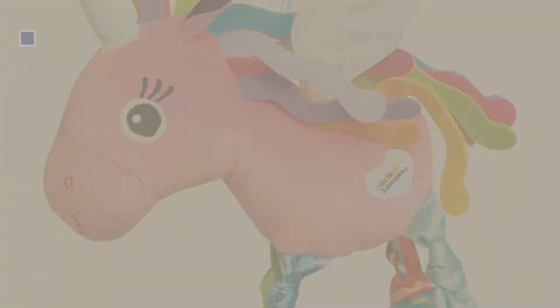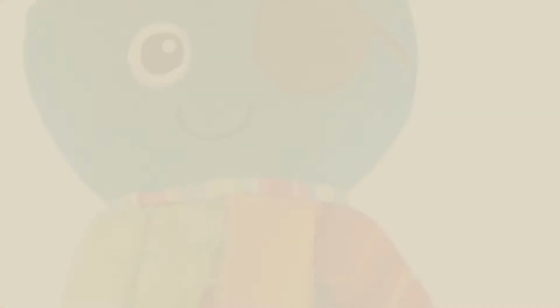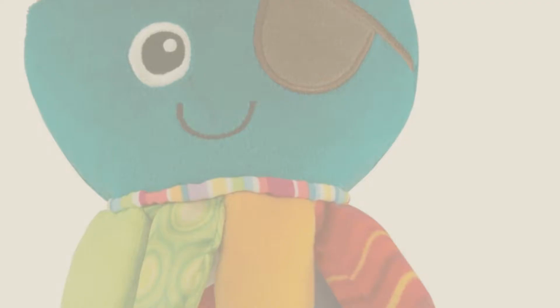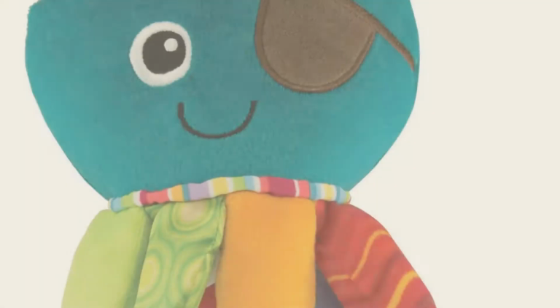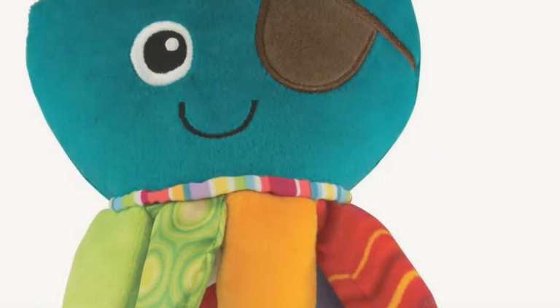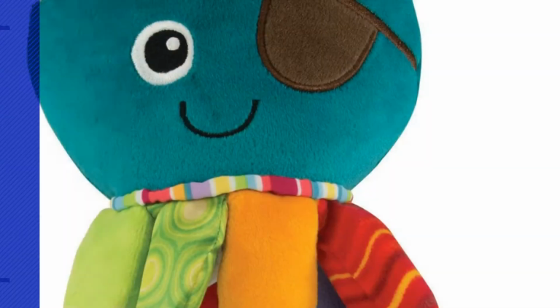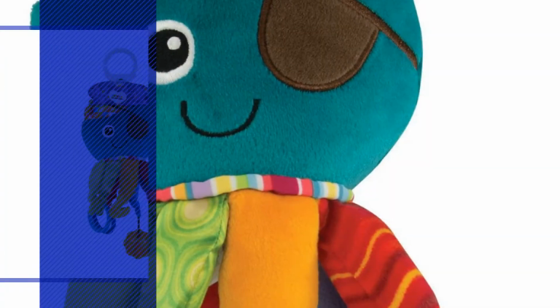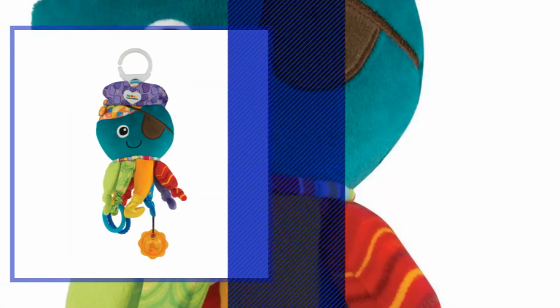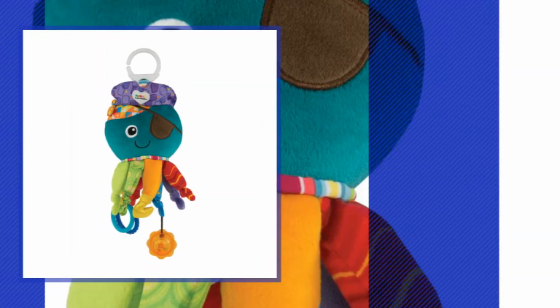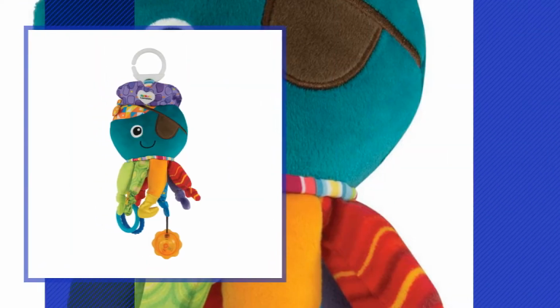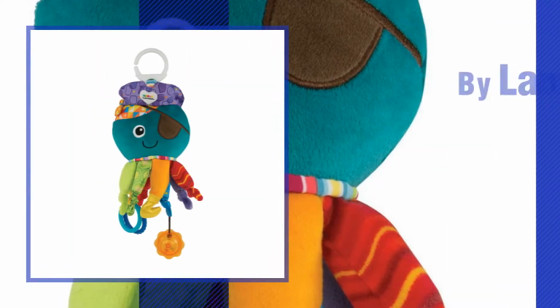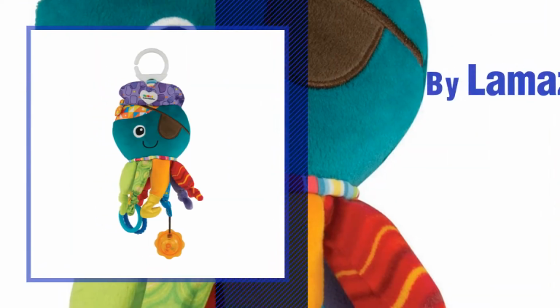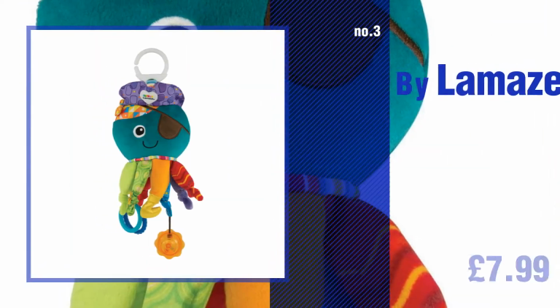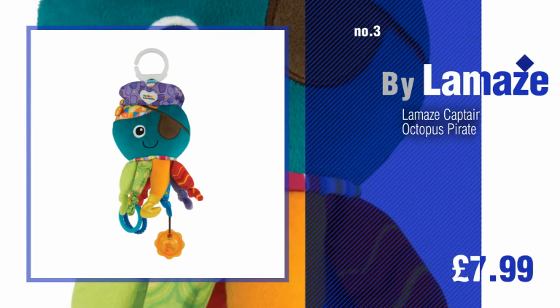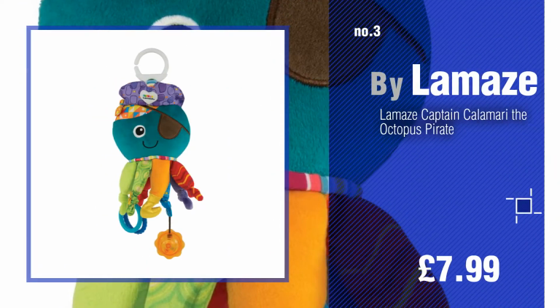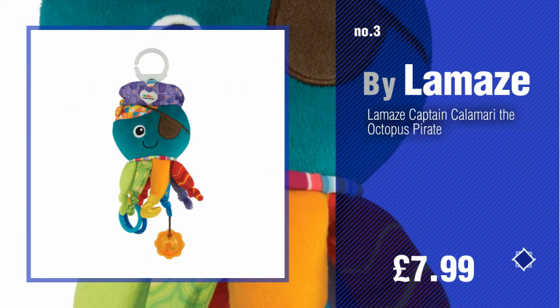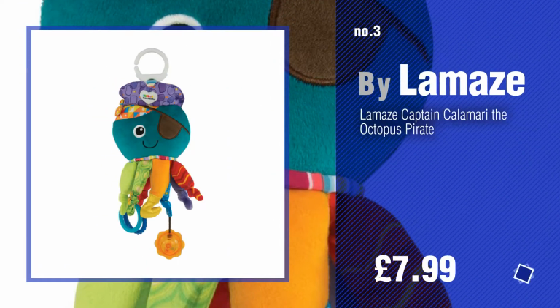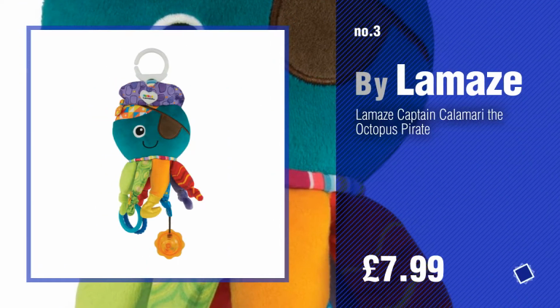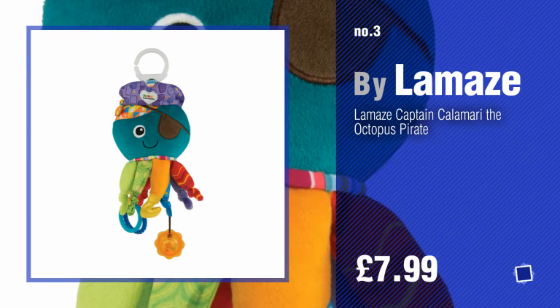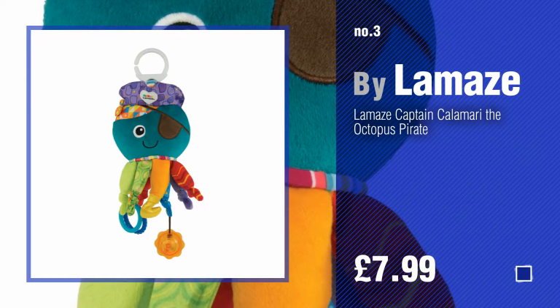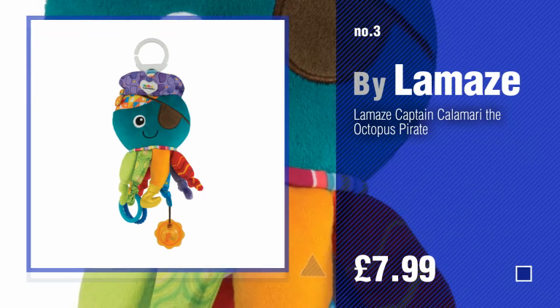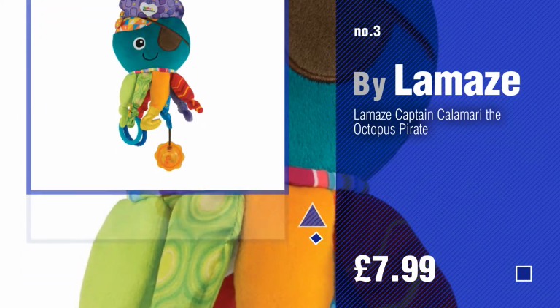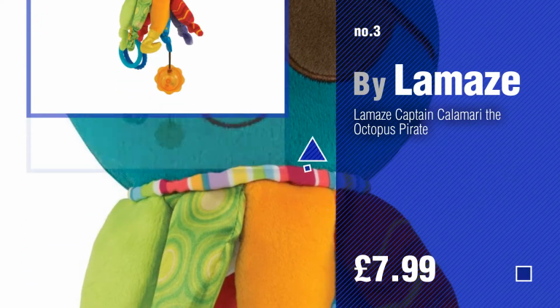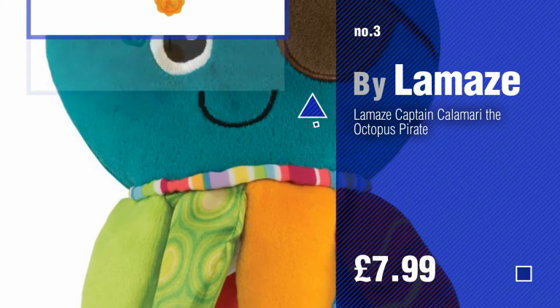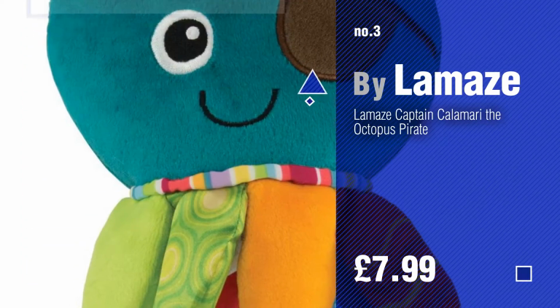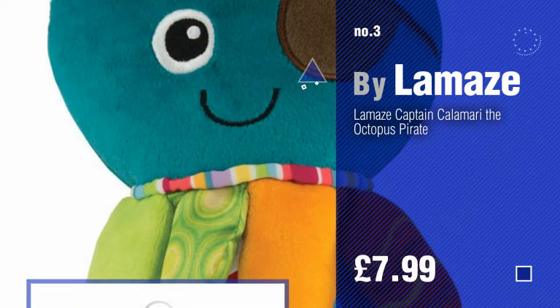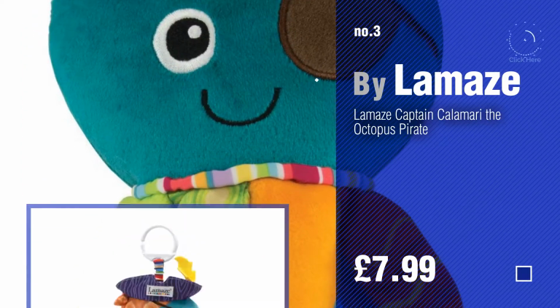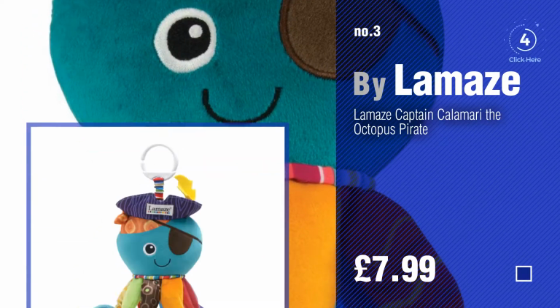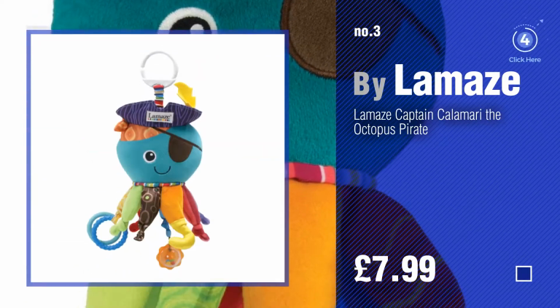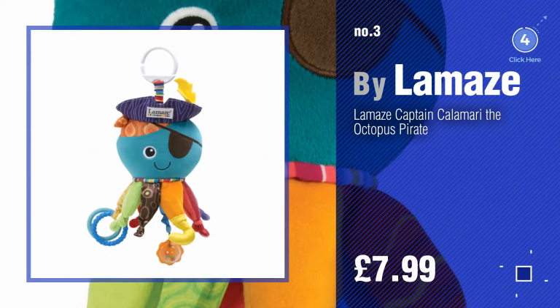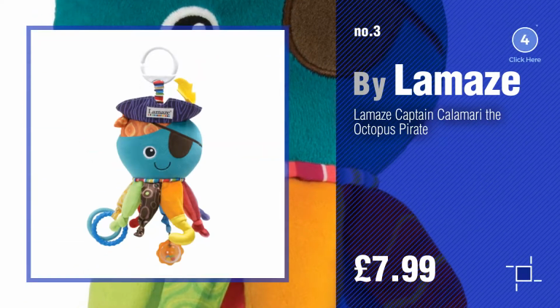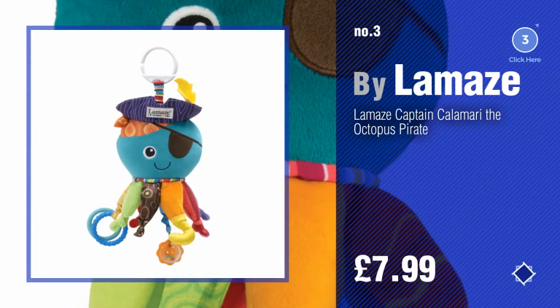Number 3. If you like these toys, click the circle and get yours.